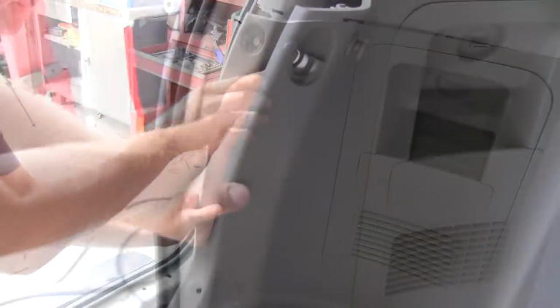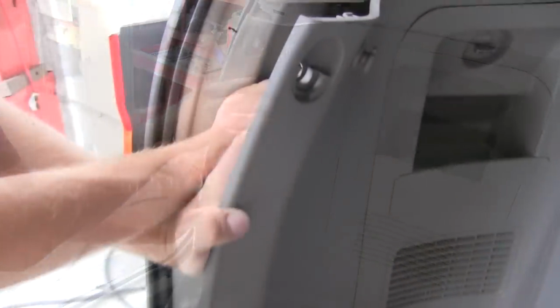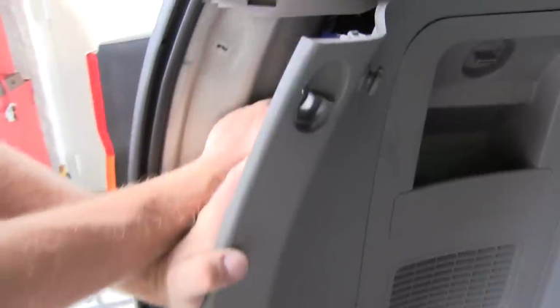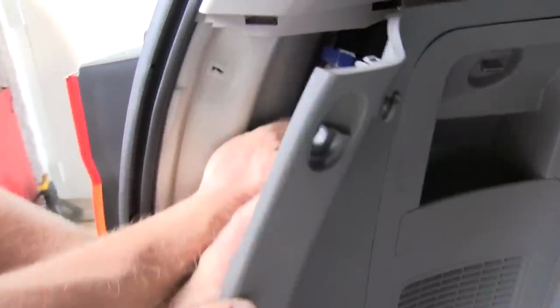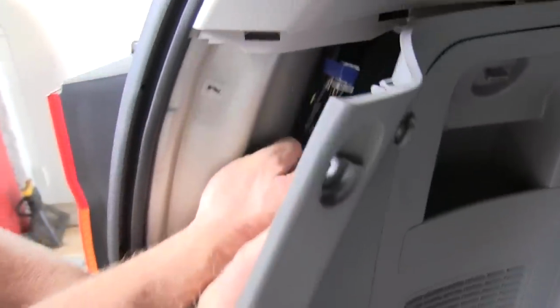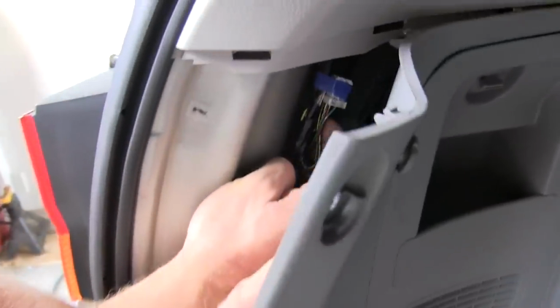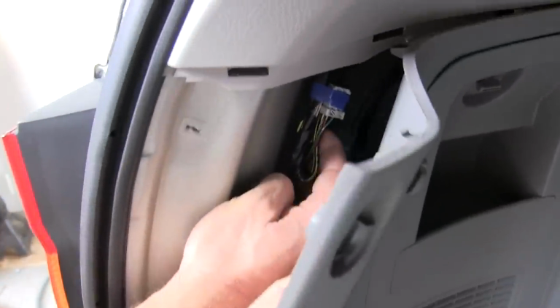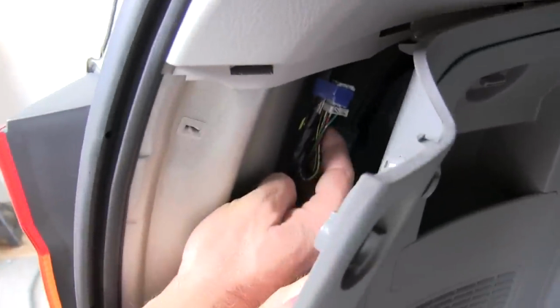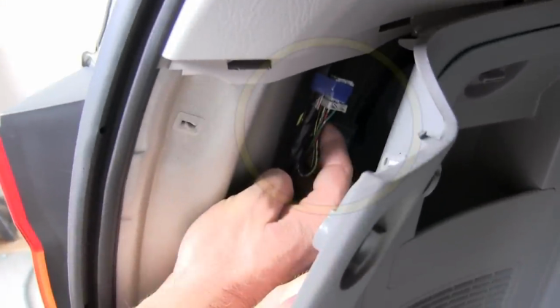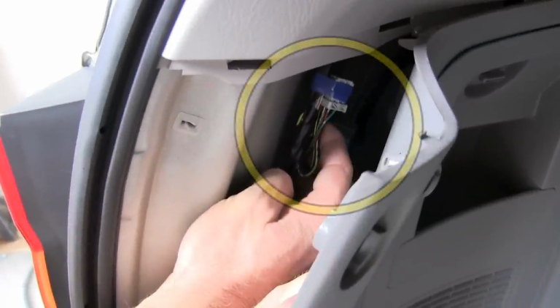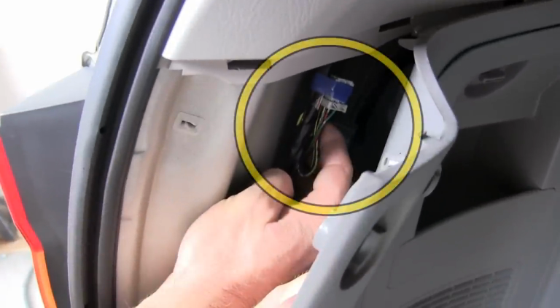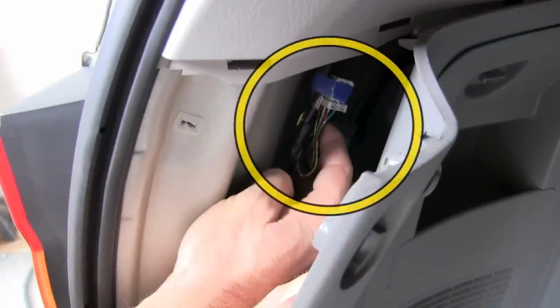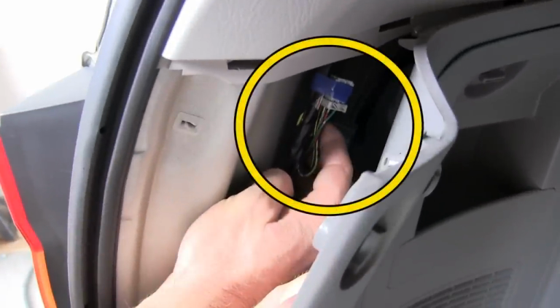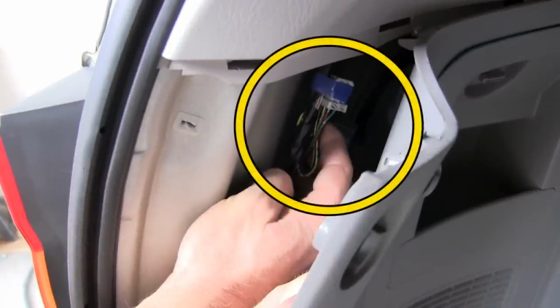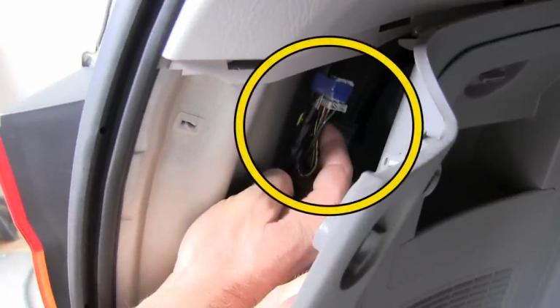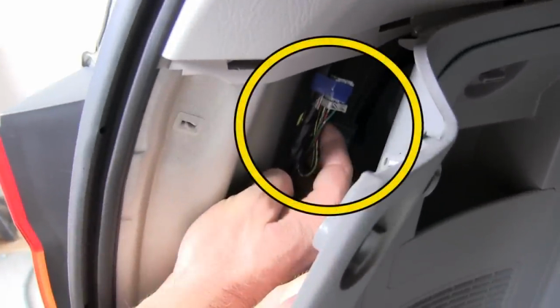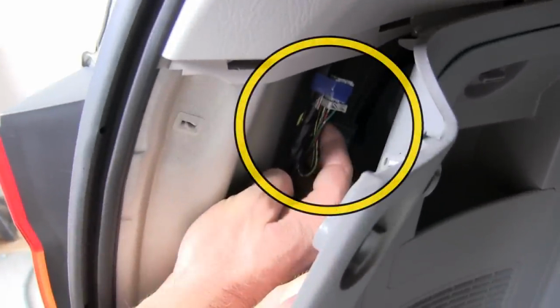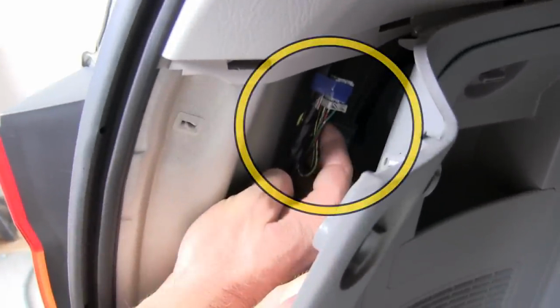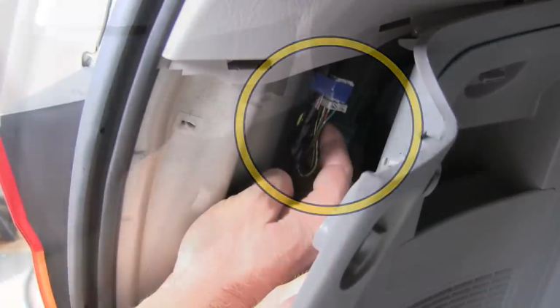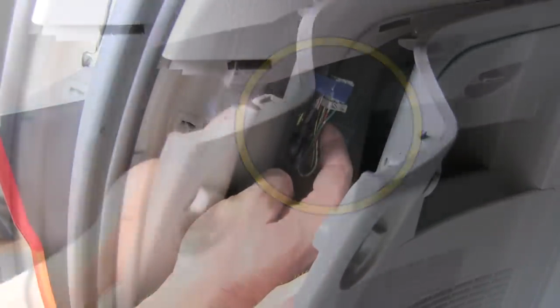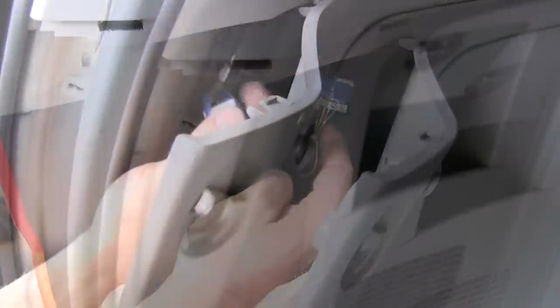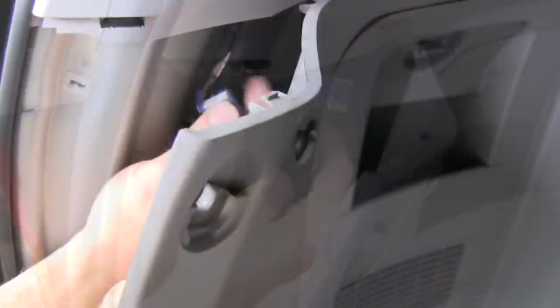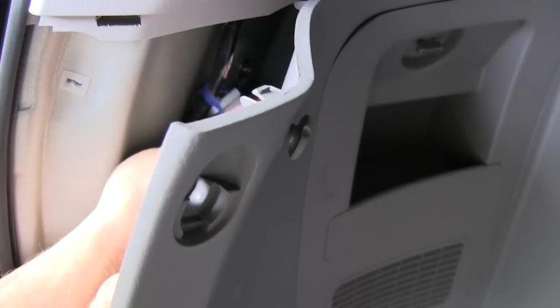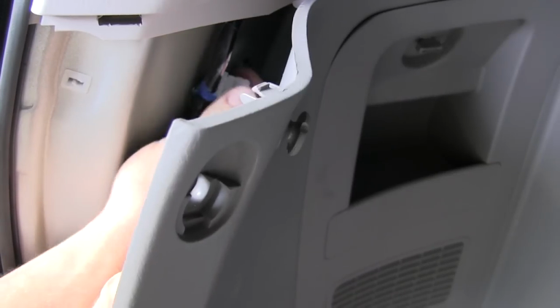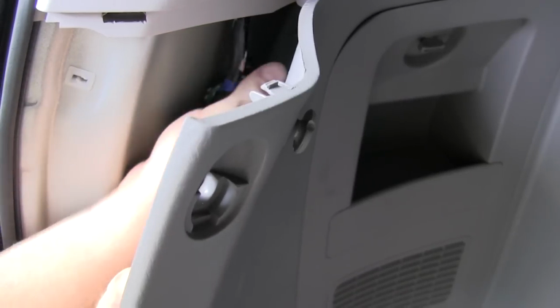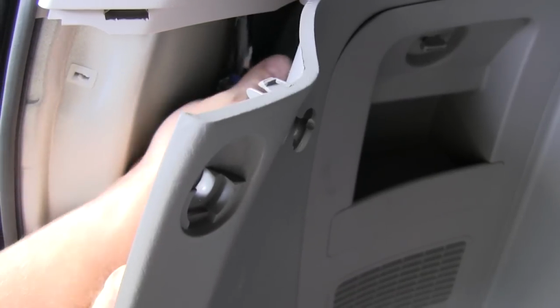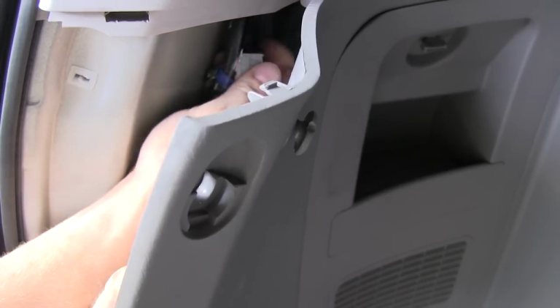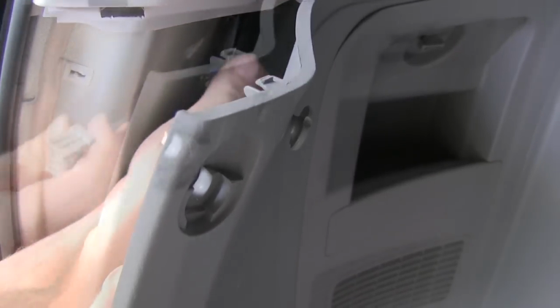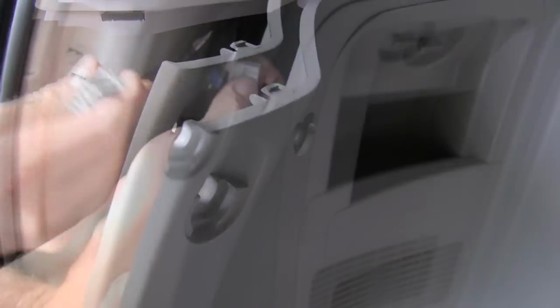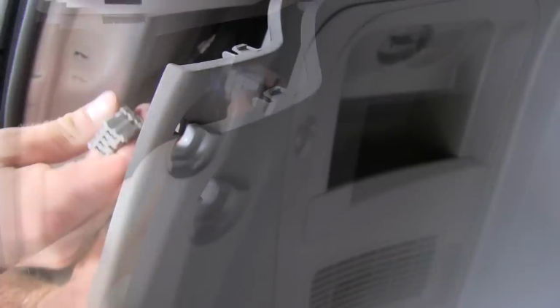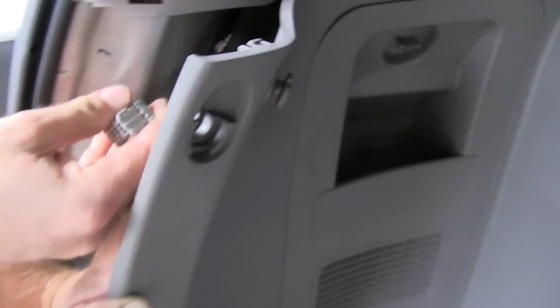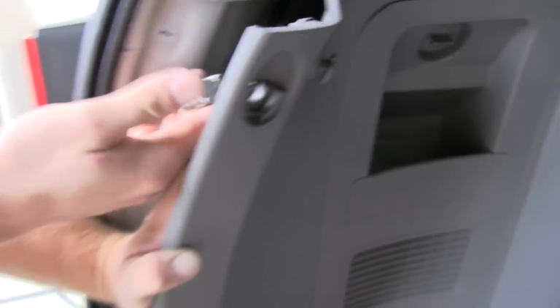This is the port we're looking for right here — you can tell it's covered by the blue tape. Let's go ahead and loosen it up and pull it out so we can work with it.